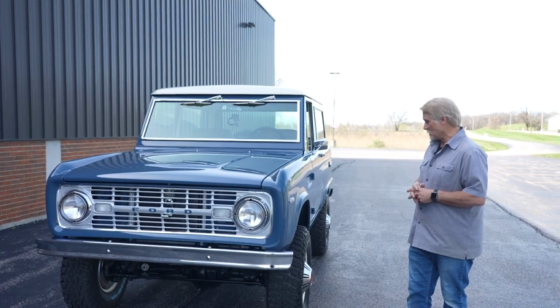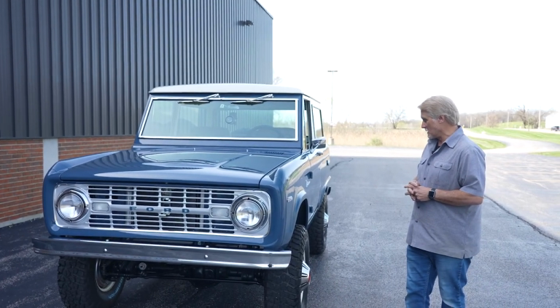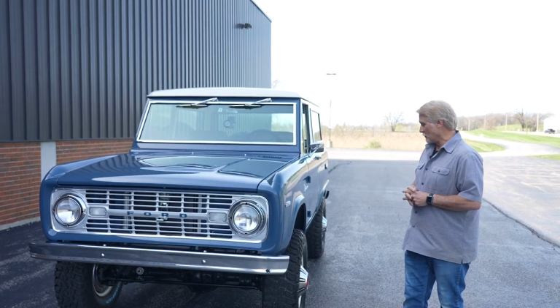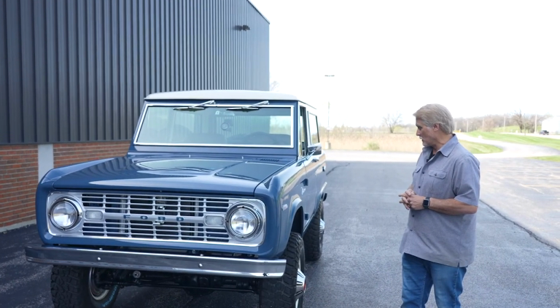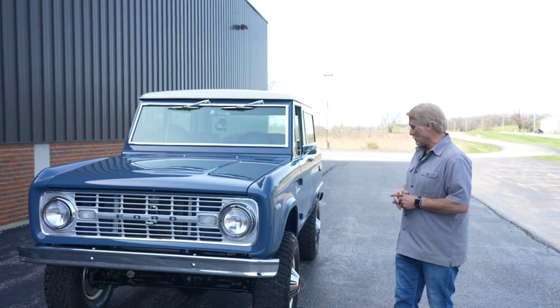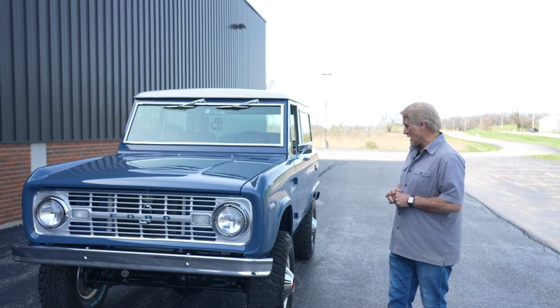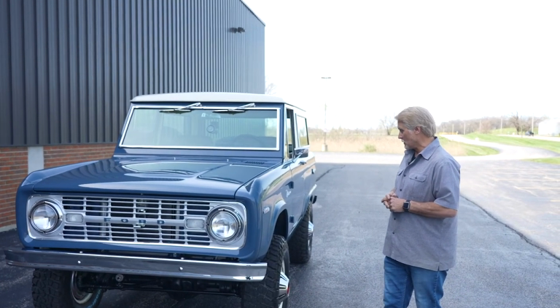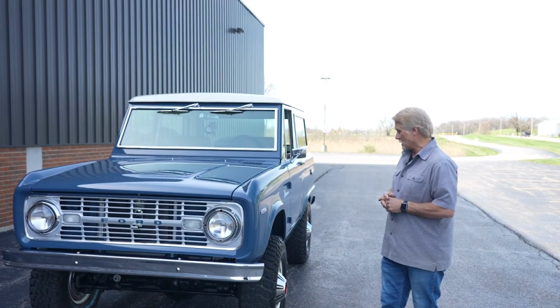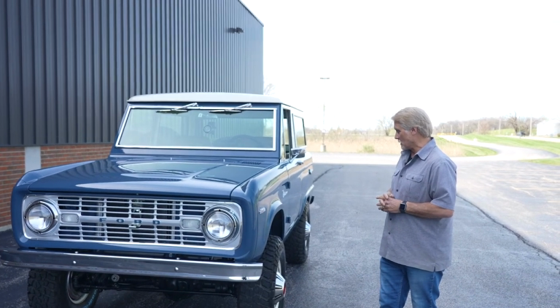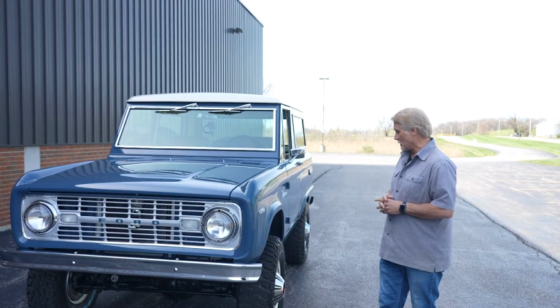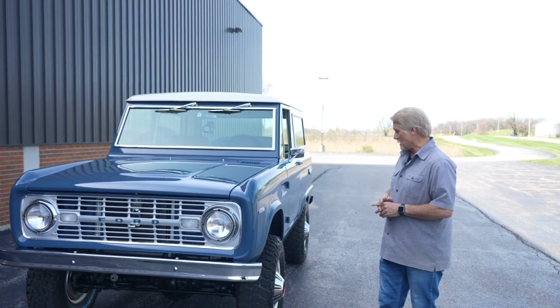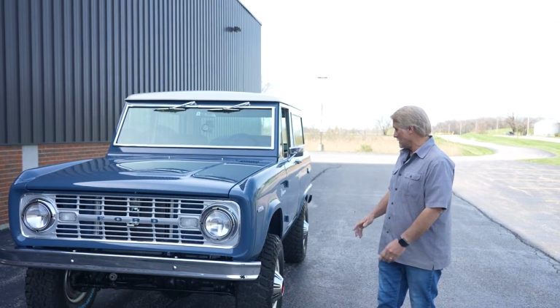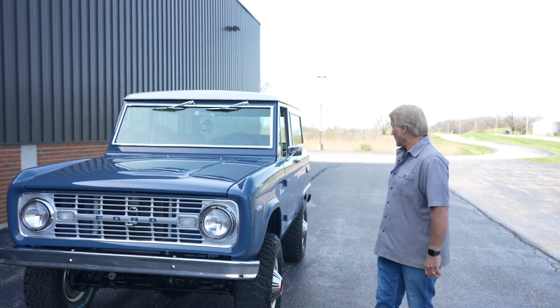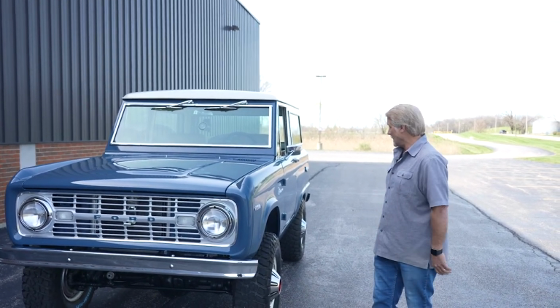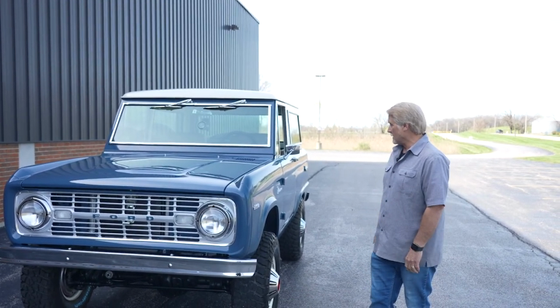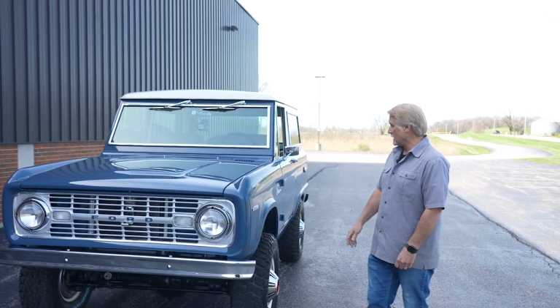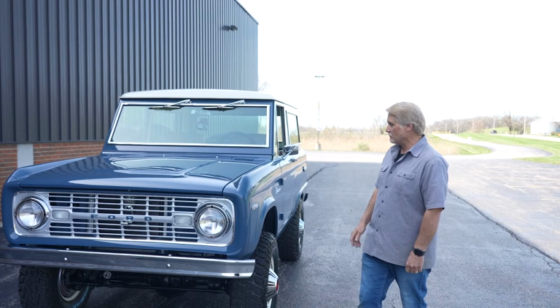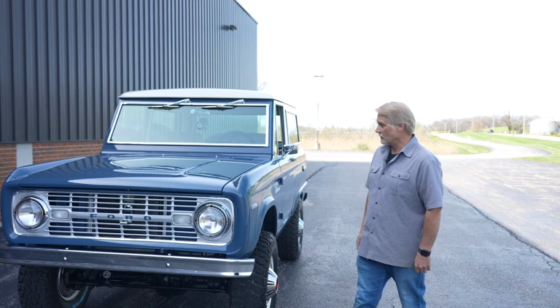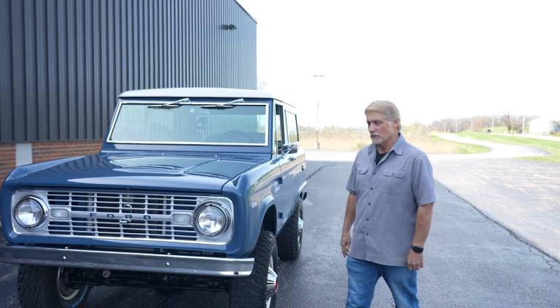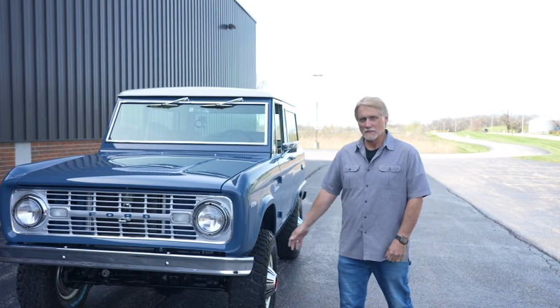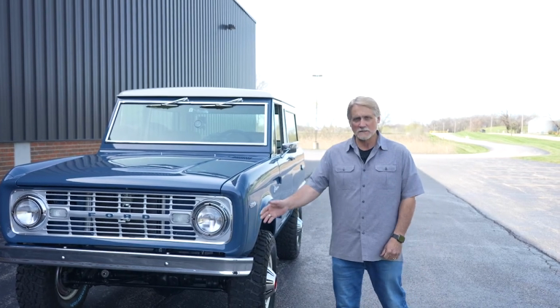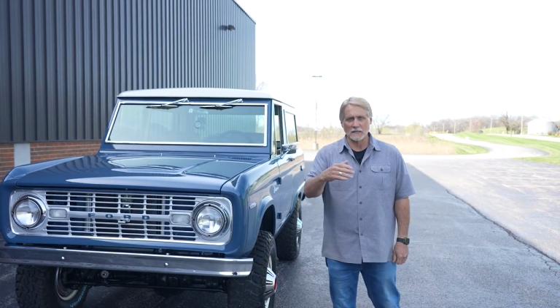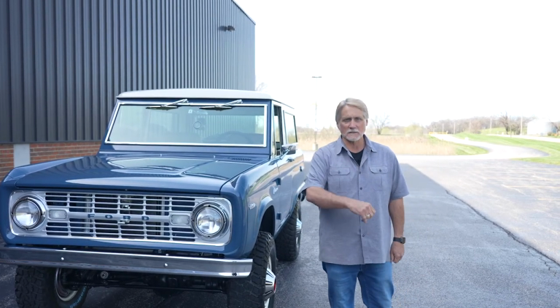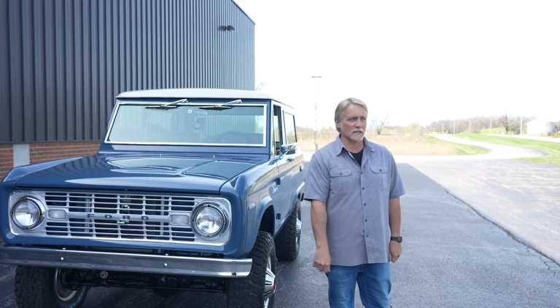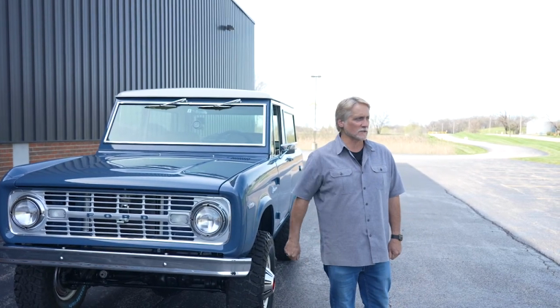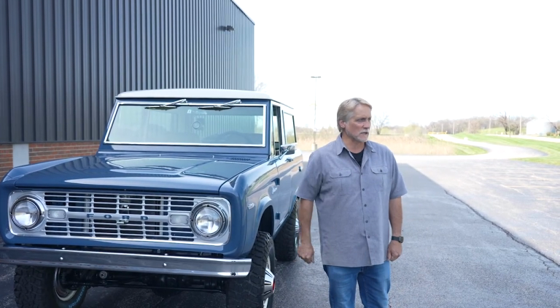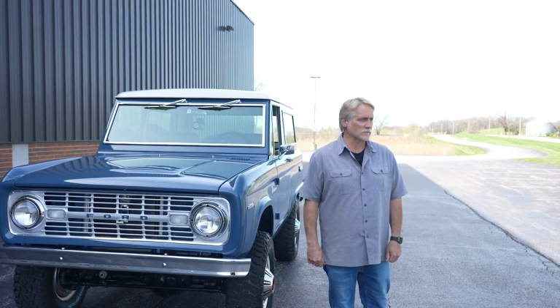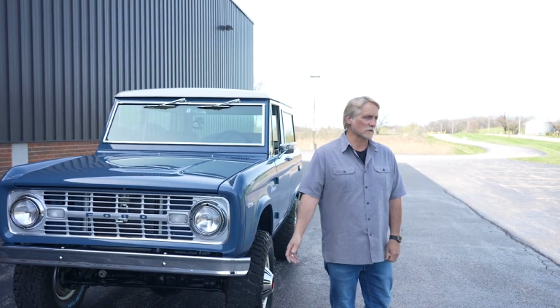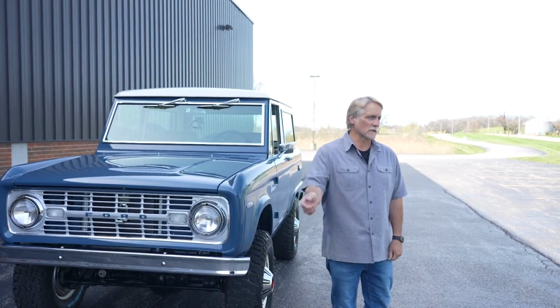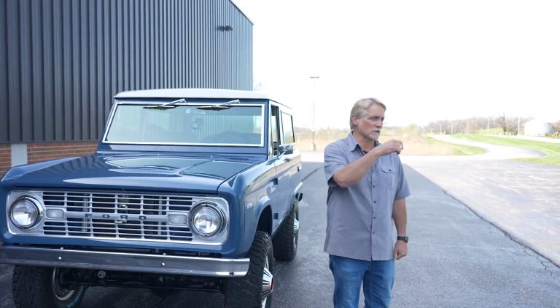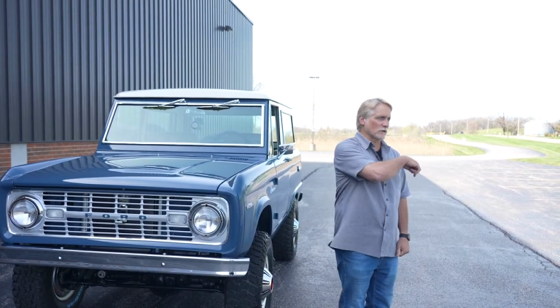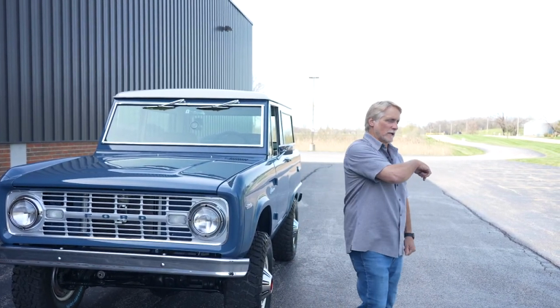So we're going to take you for a little ride, talk a little bit about it, and then you guys can see the inside of it as well. Let's go for a ride.